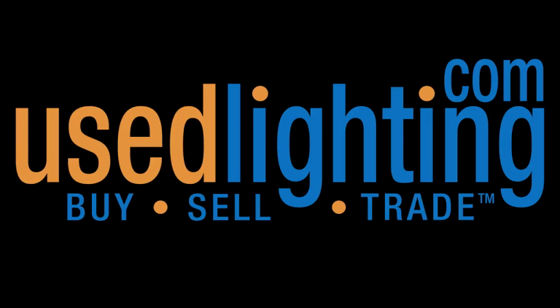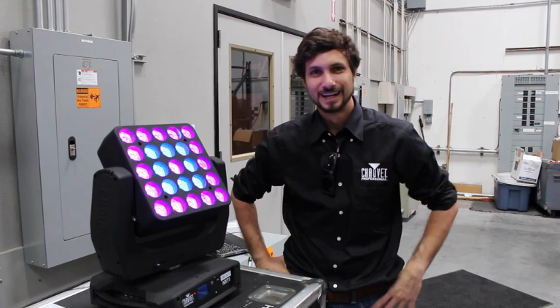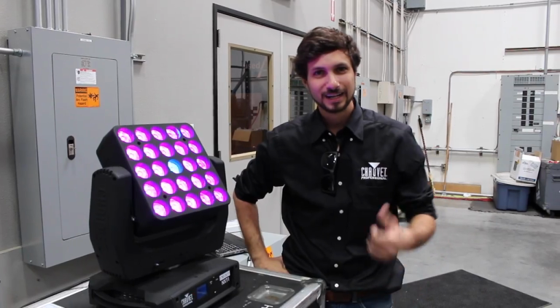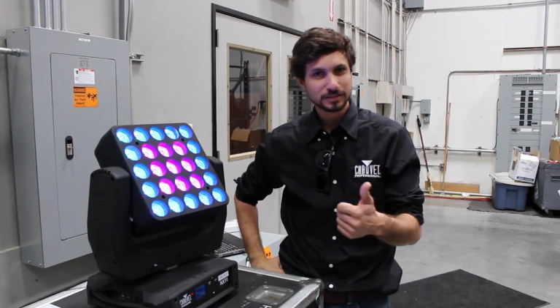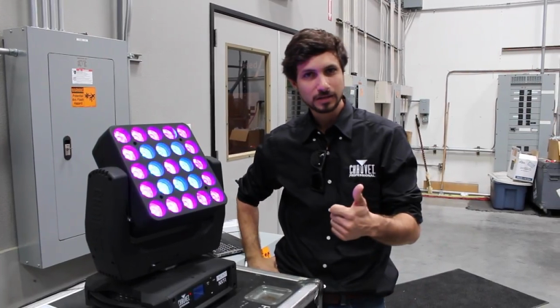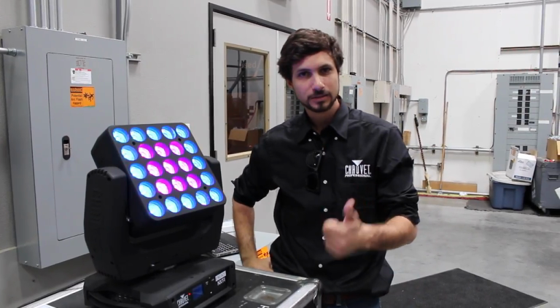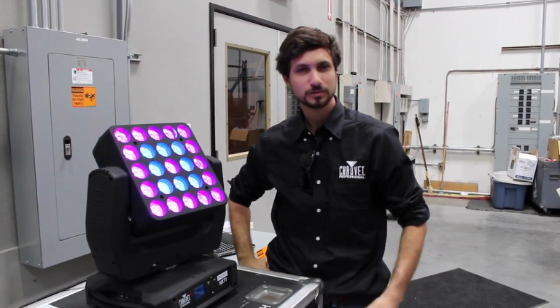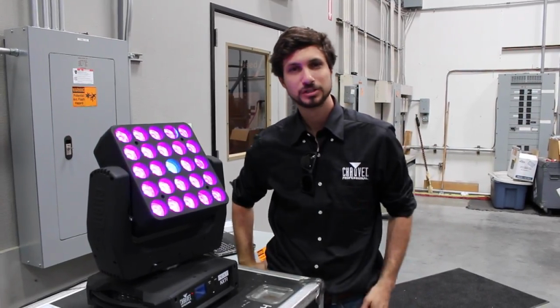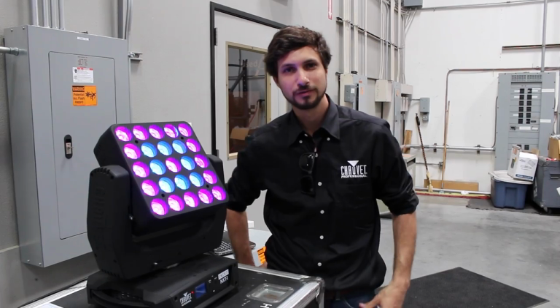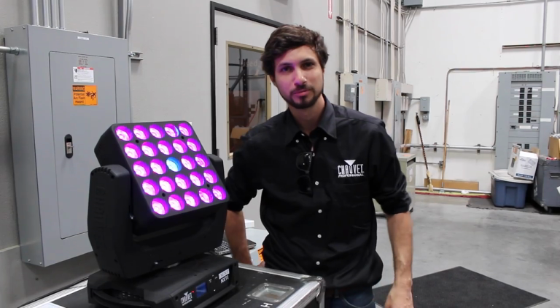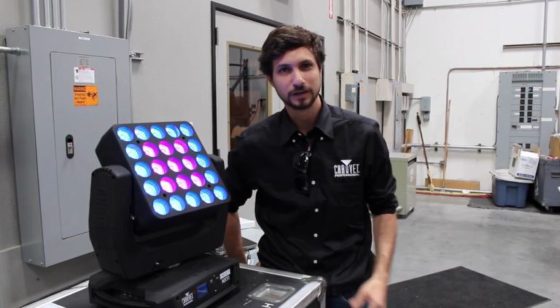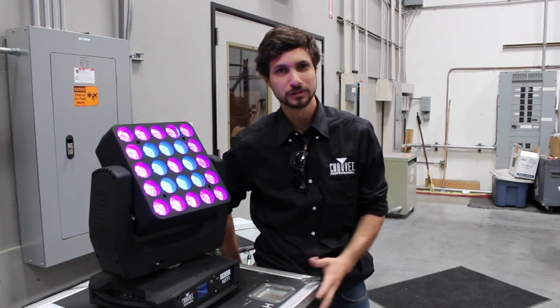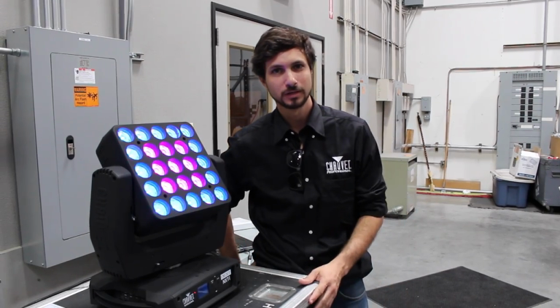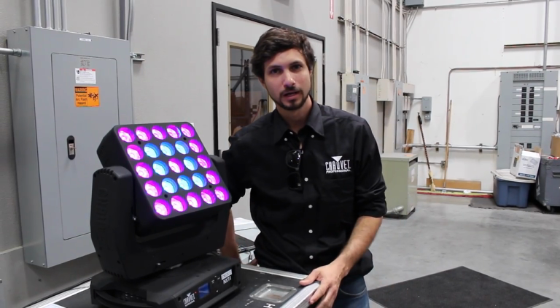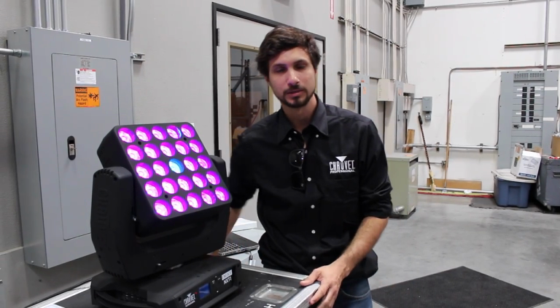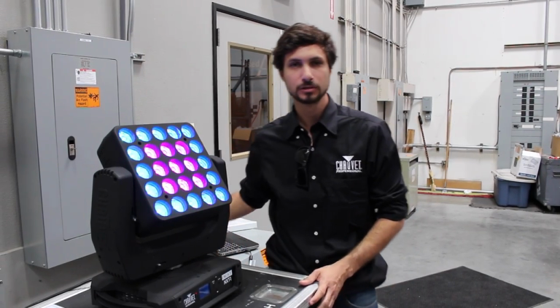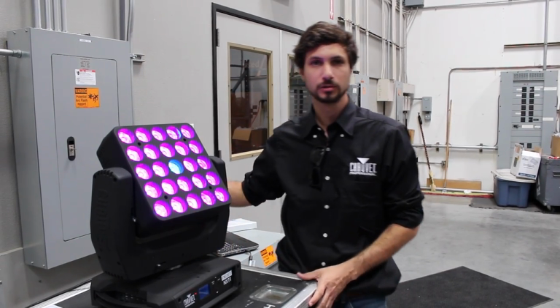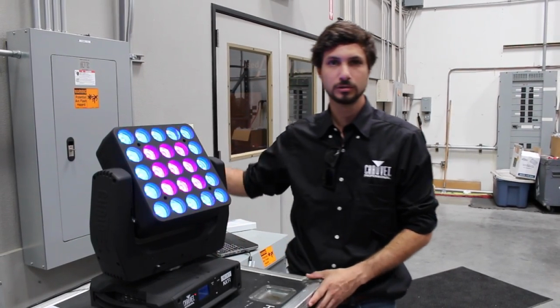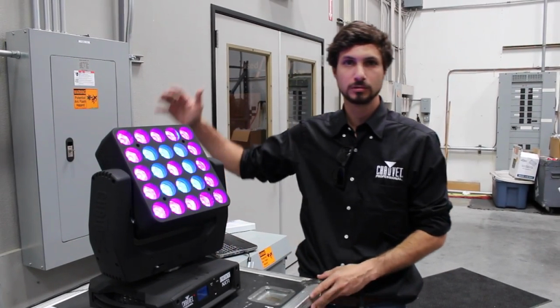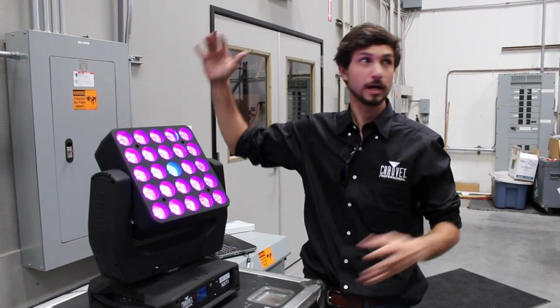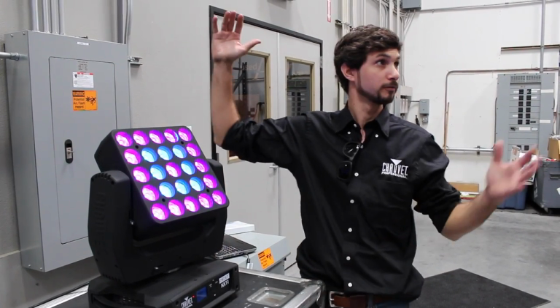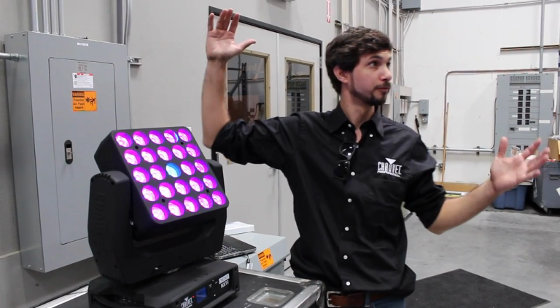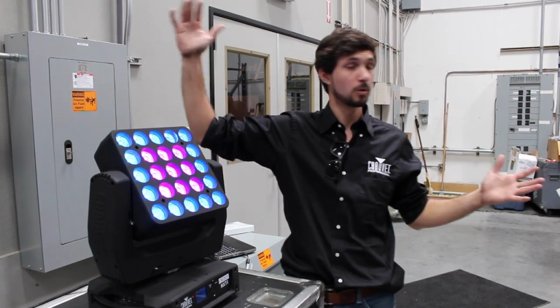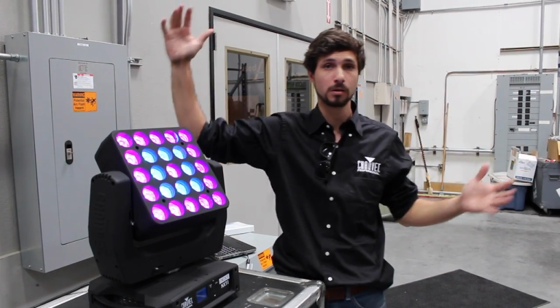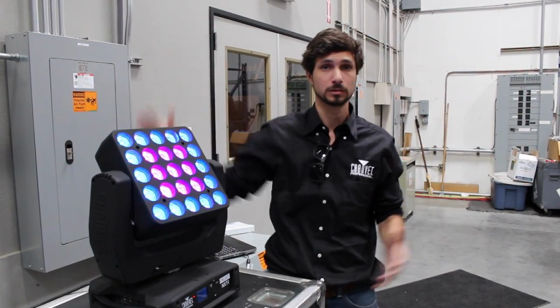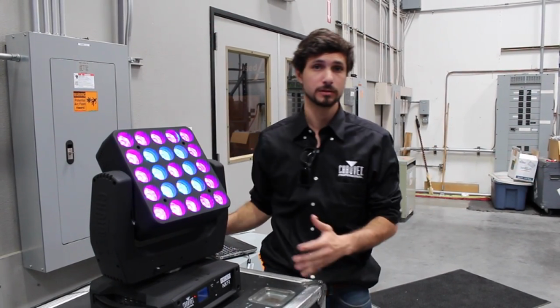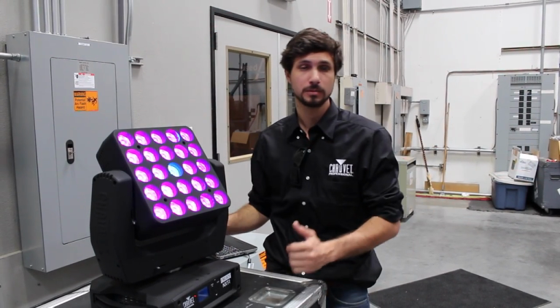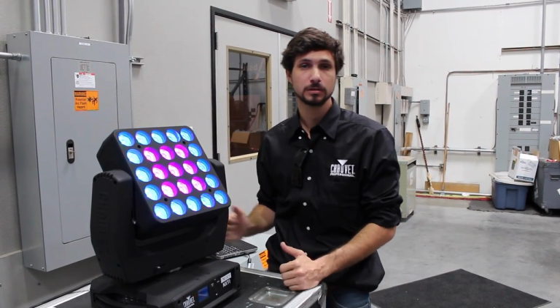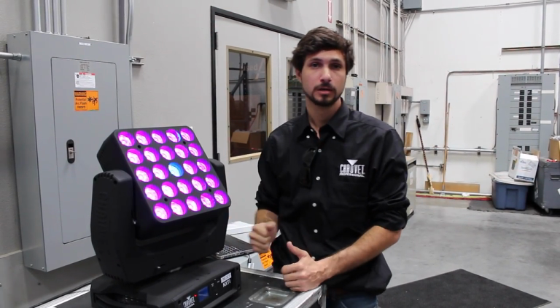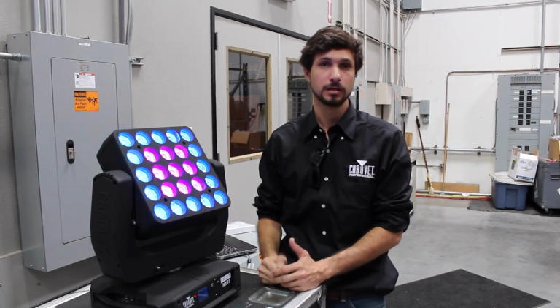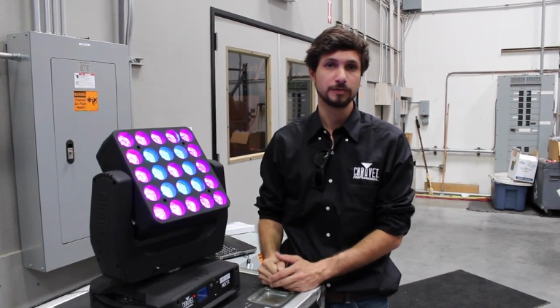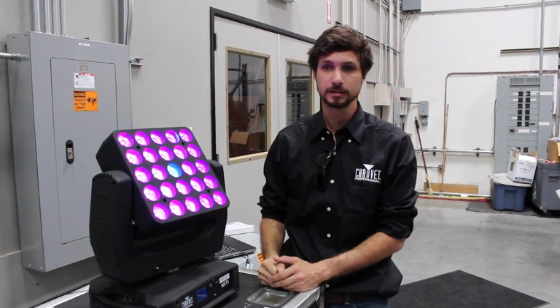Hi, this is Thomas with Cheve Professional and I'm here to show you at 4-Wall Entertainment in Vegas.